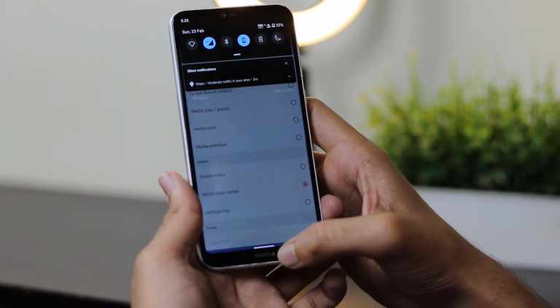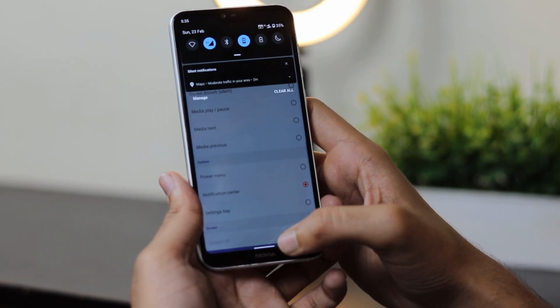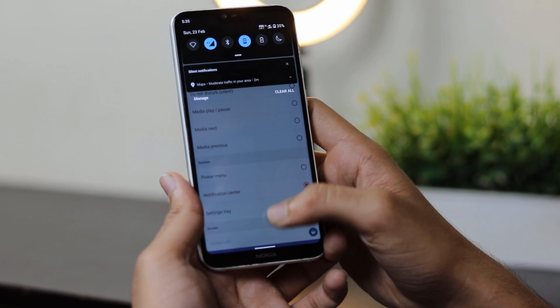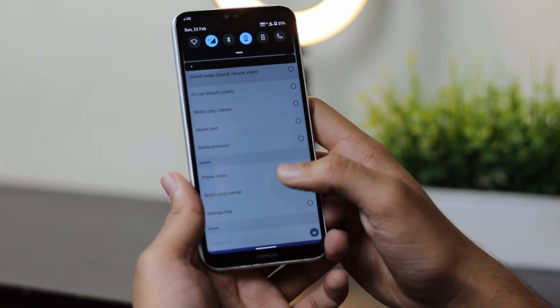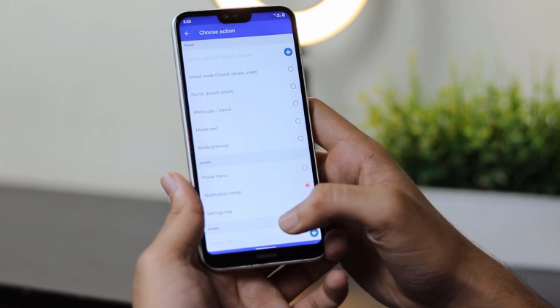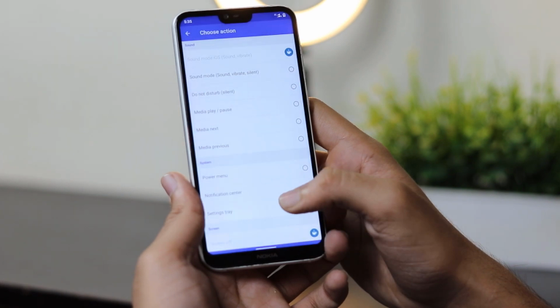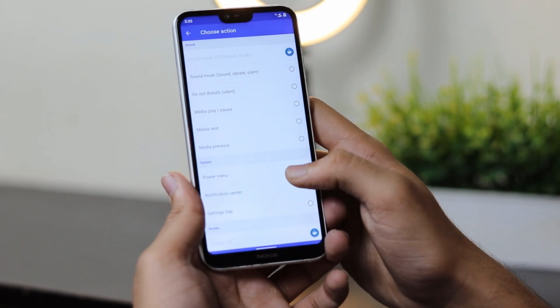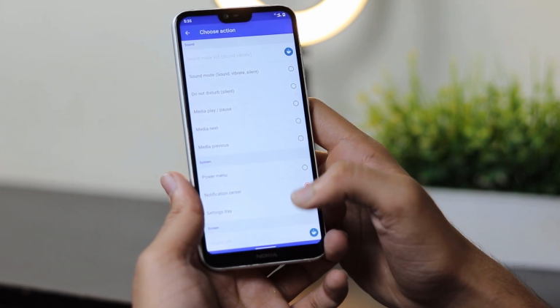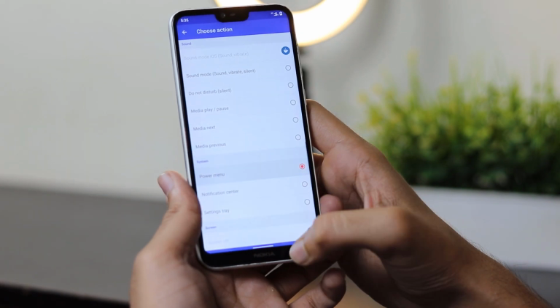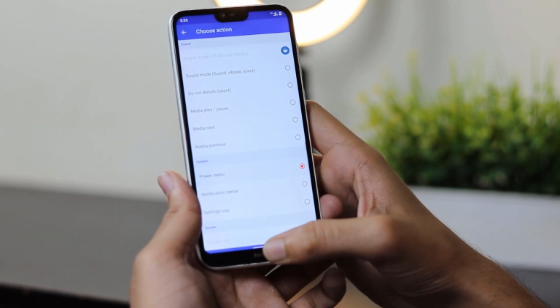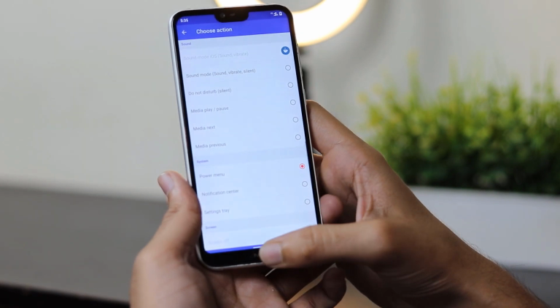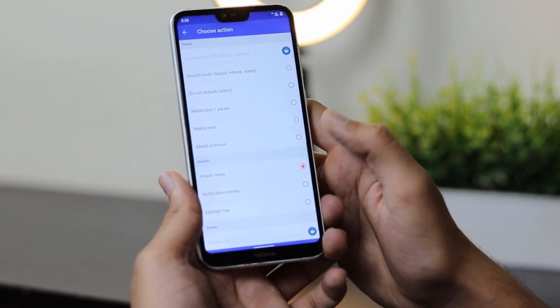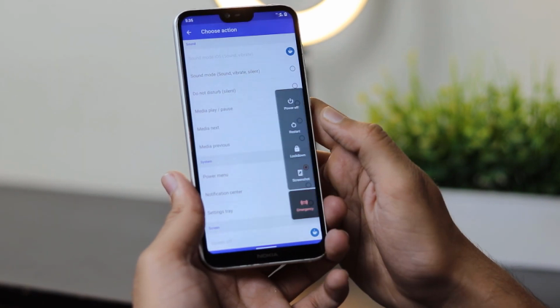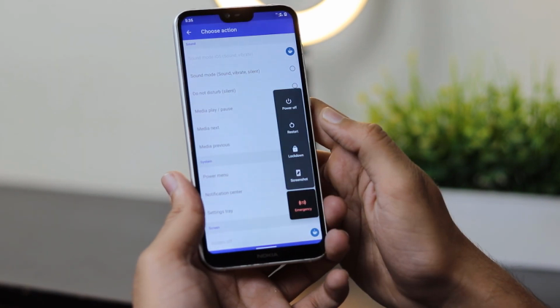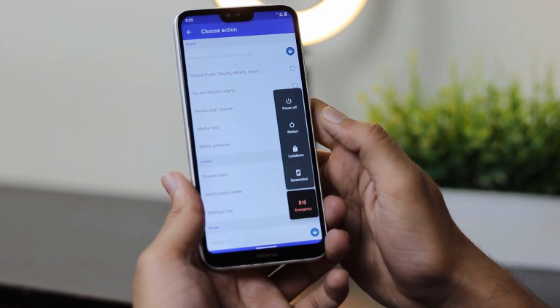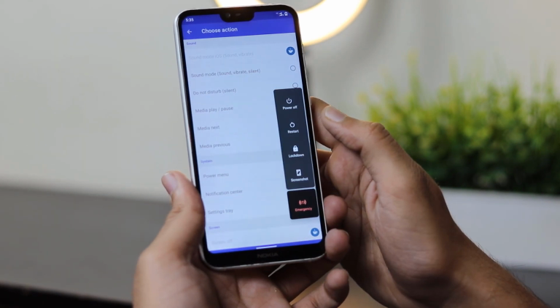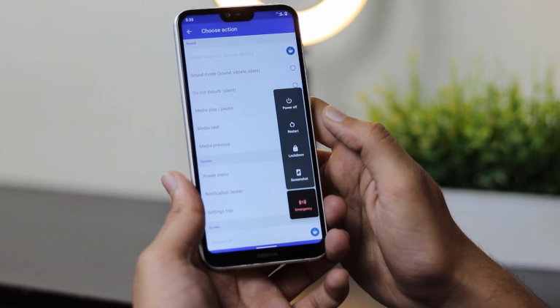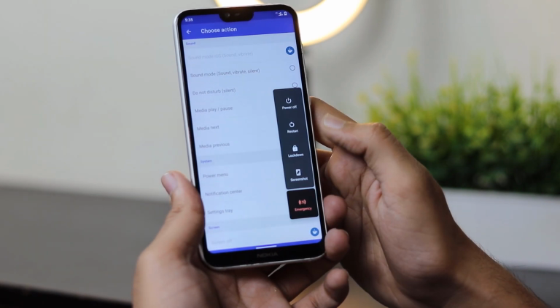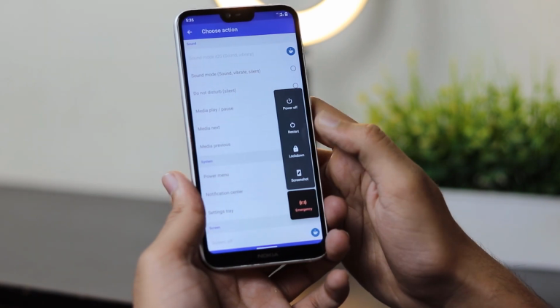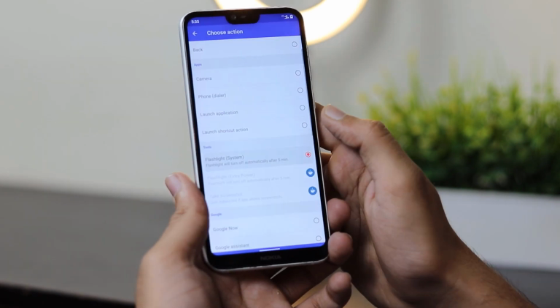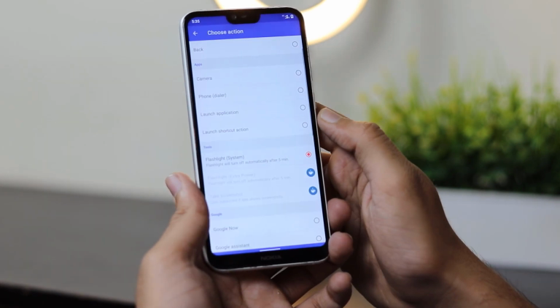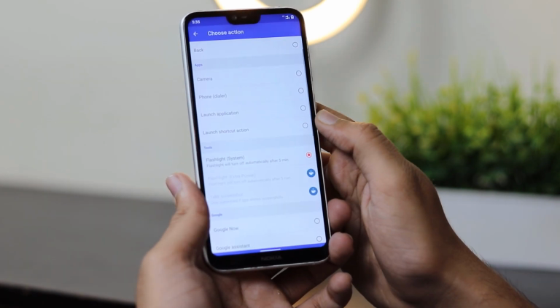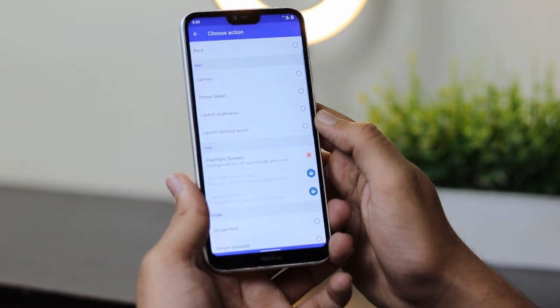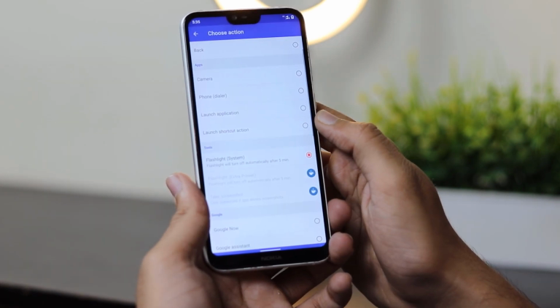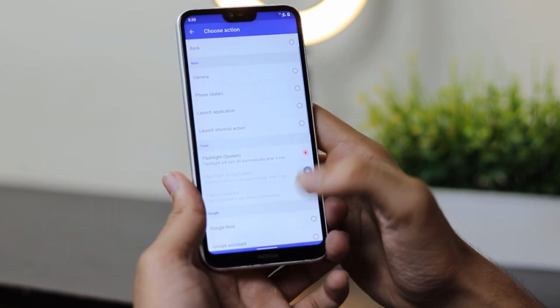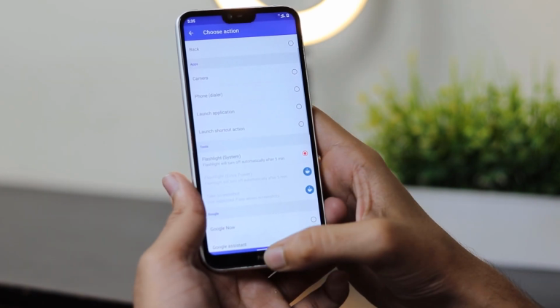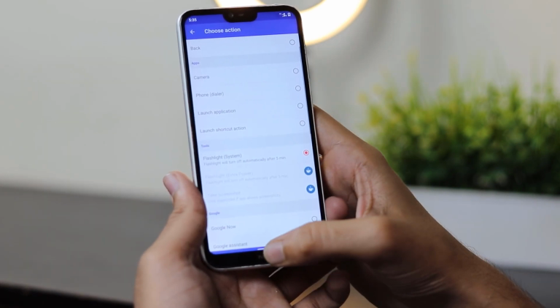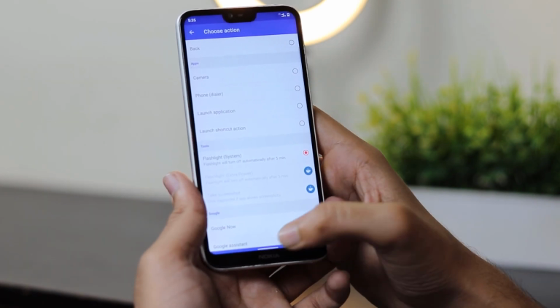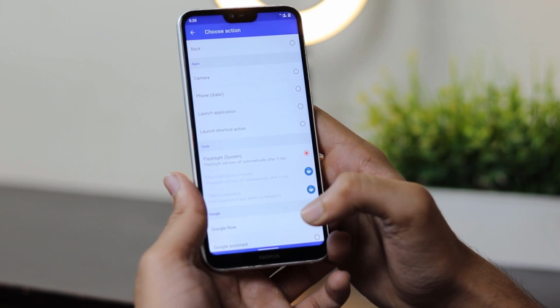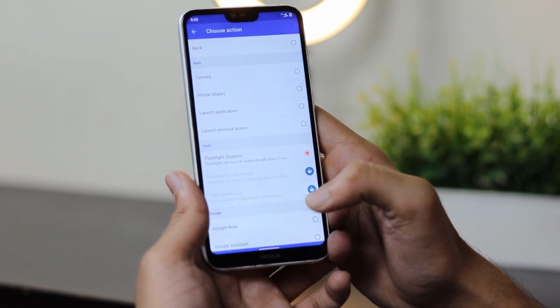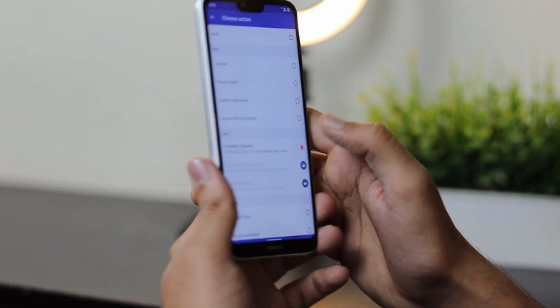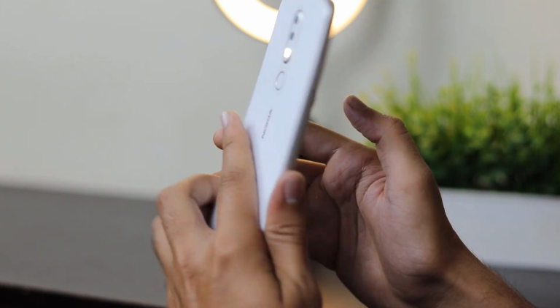You can tap the bar to mute your phone, take a screenshot, turn on the flashlight, and many other different actions are available.